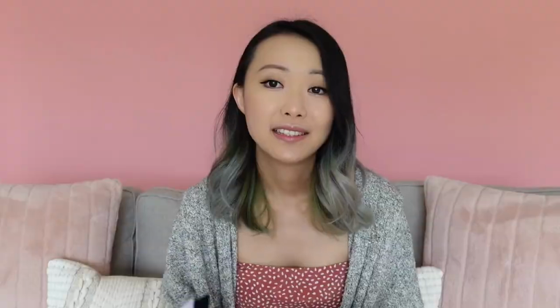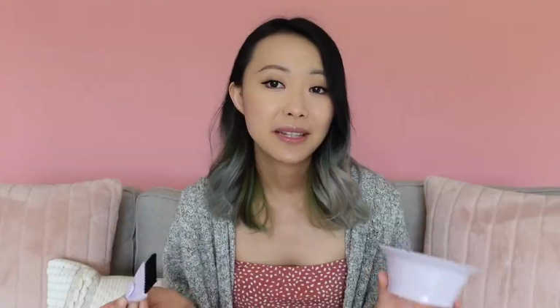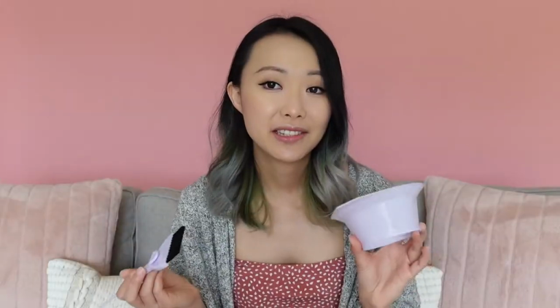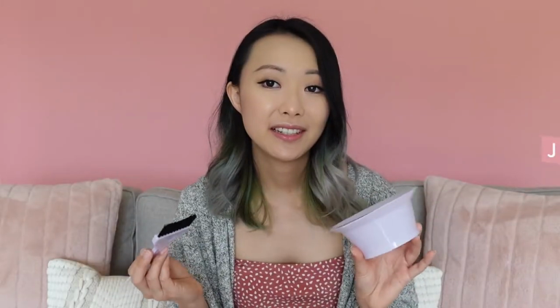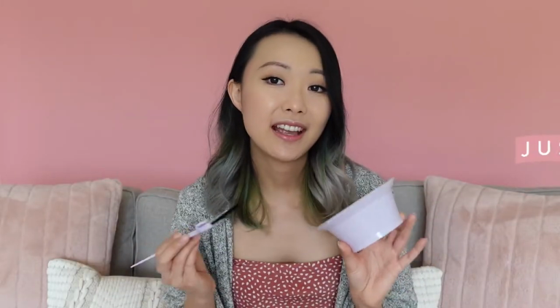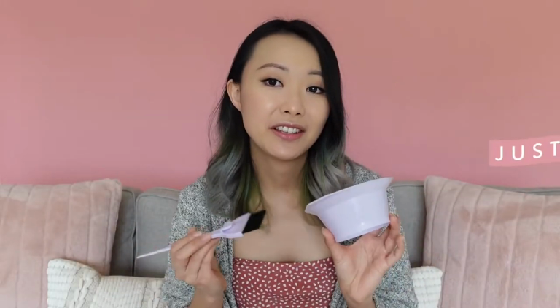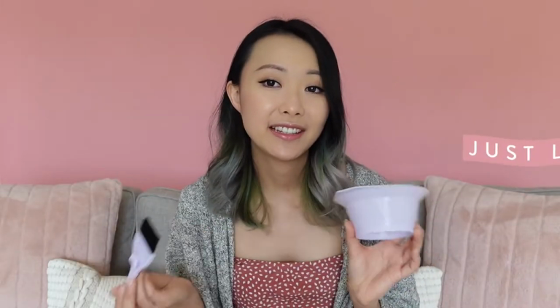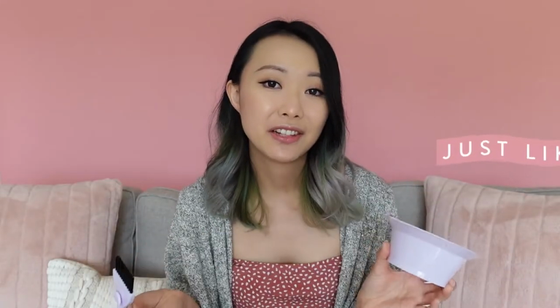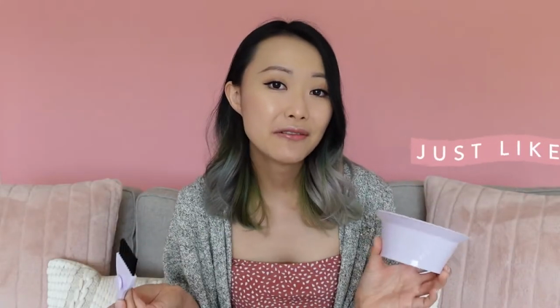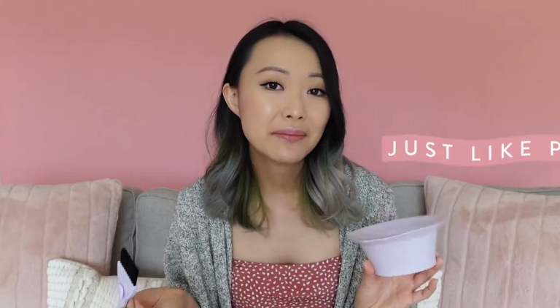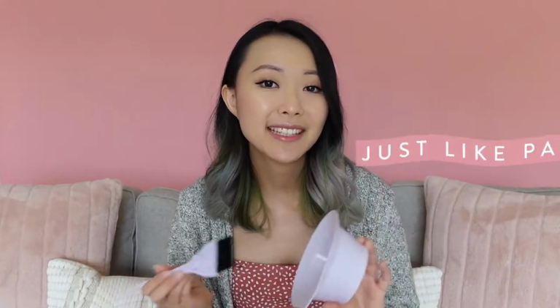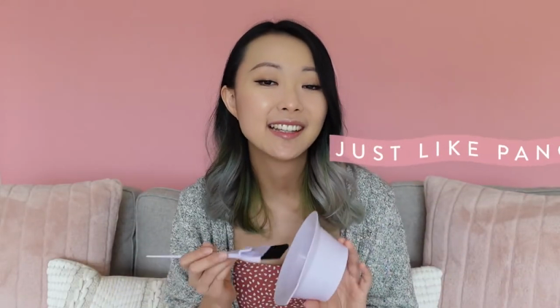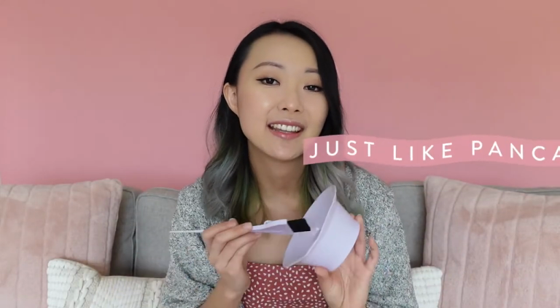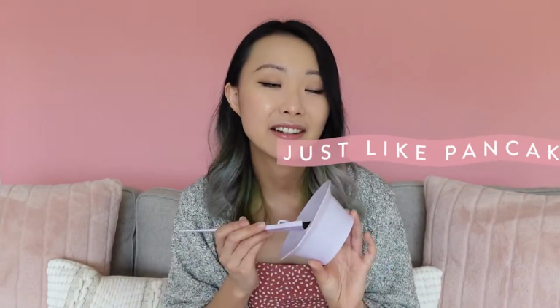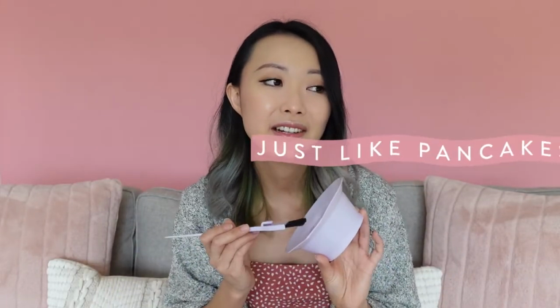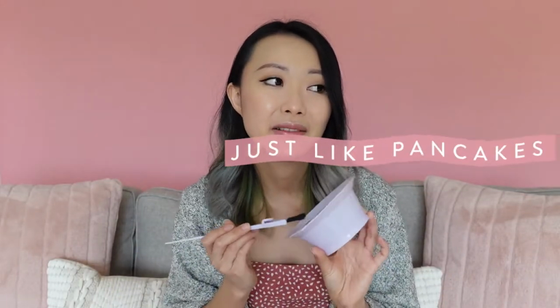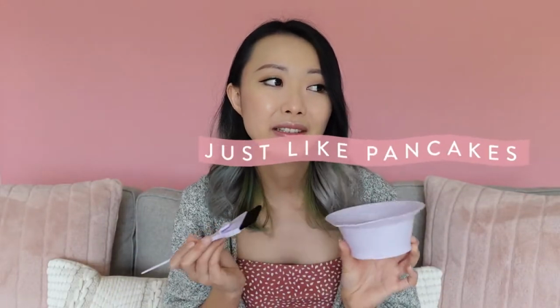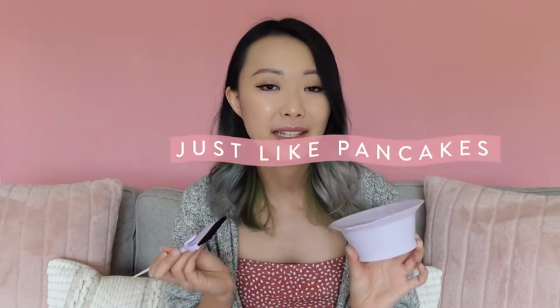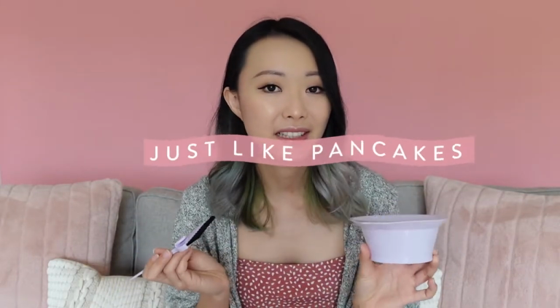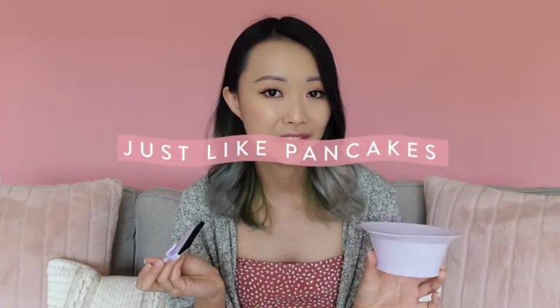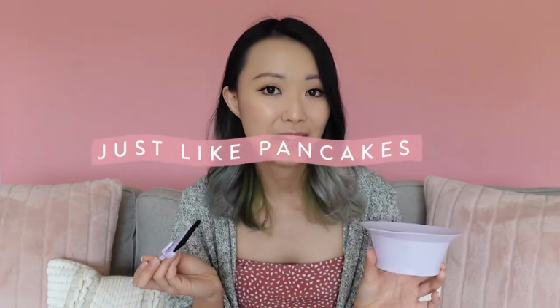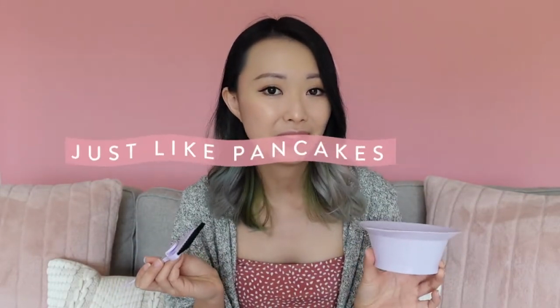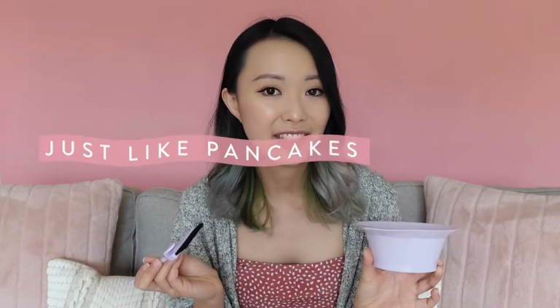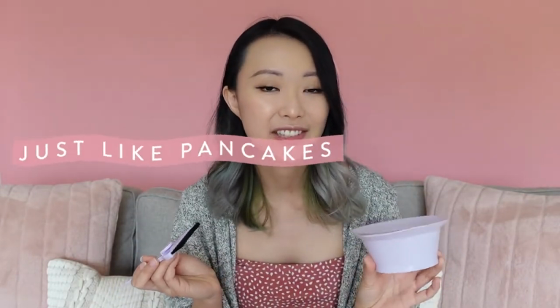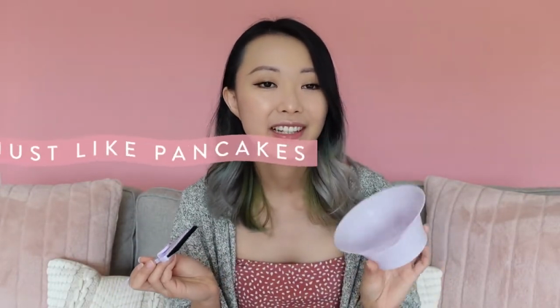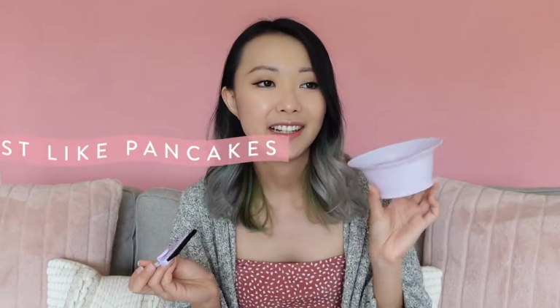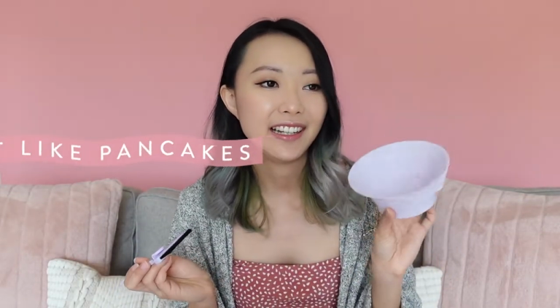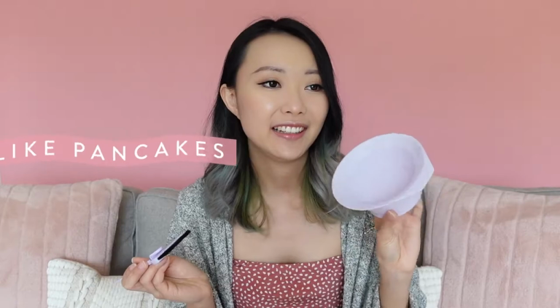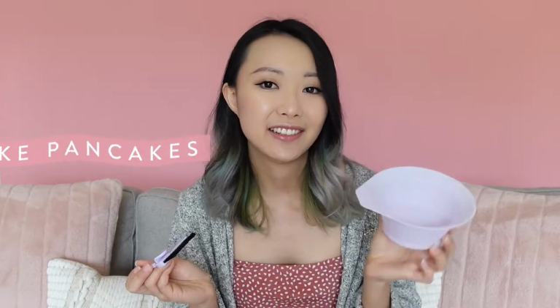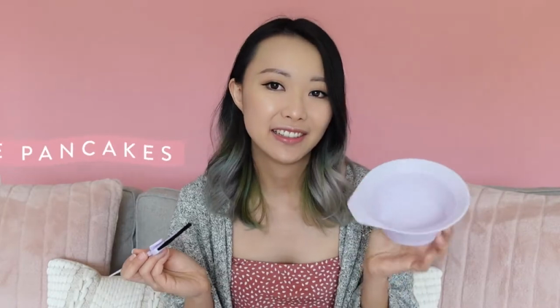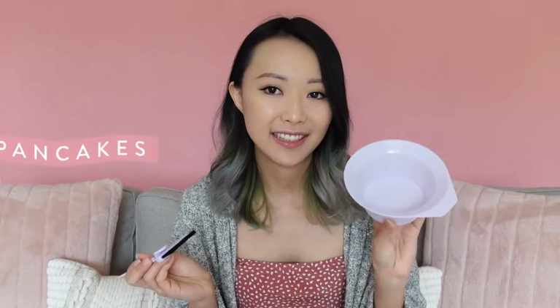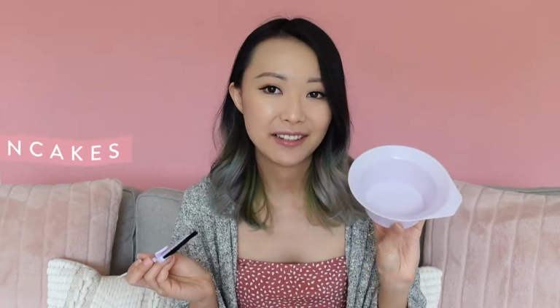The consistency you're going for is more or less like yogurt. Just make sure that everything is very well mixed and that there are no little bits of dry bleach in your tub.